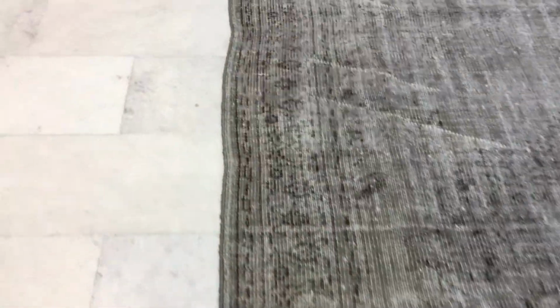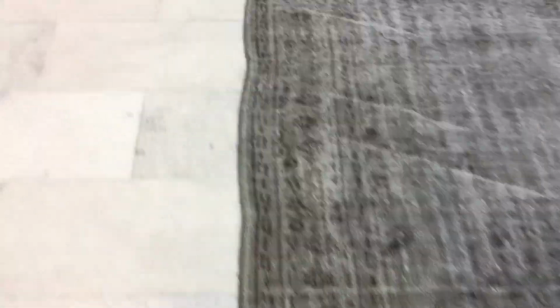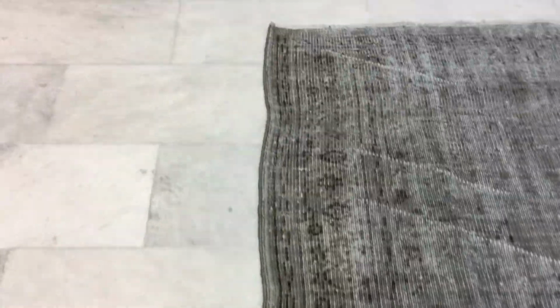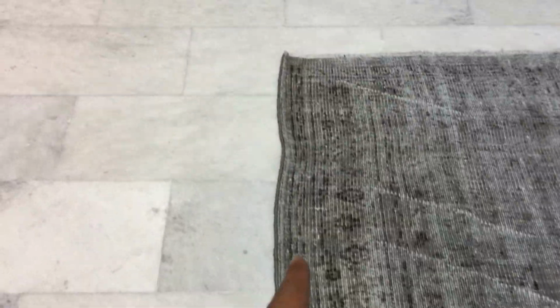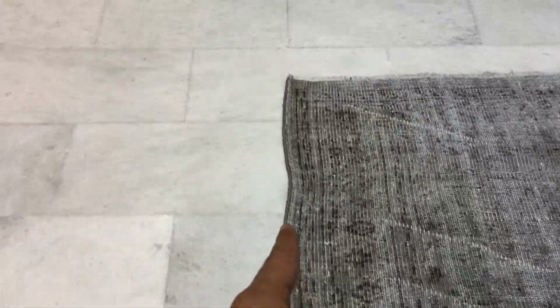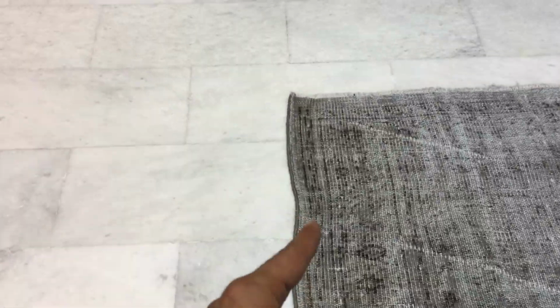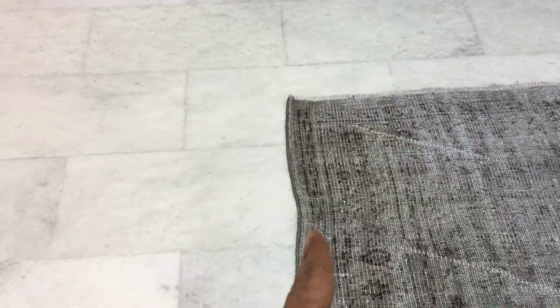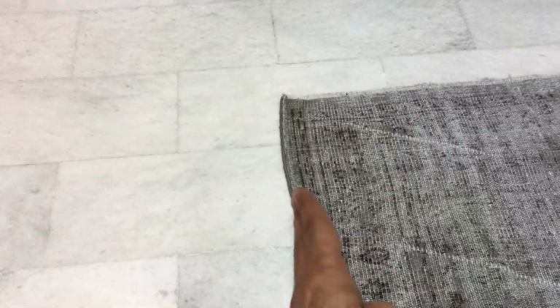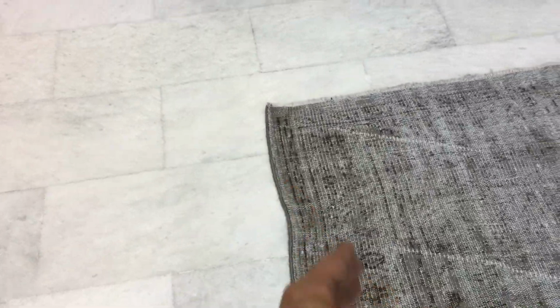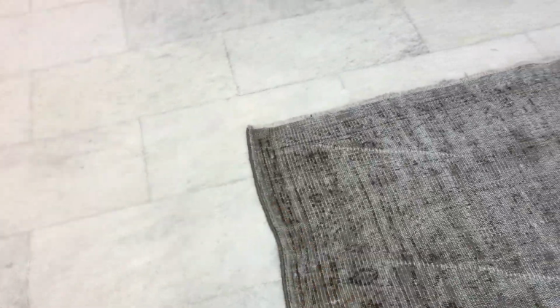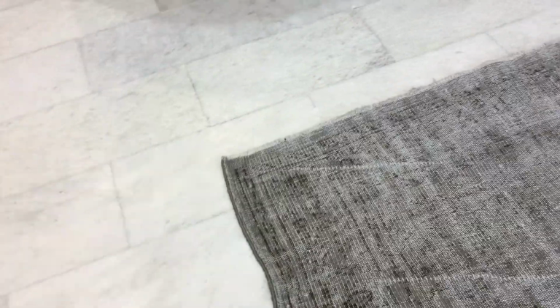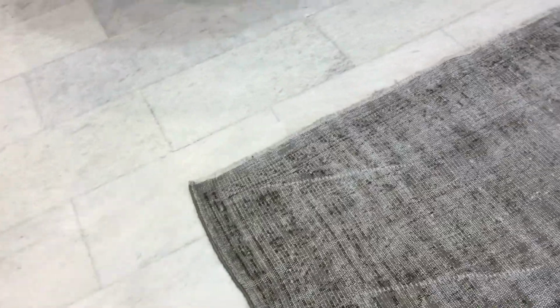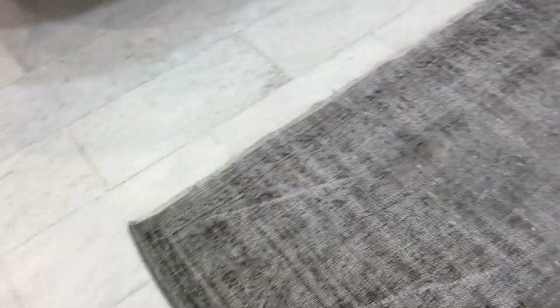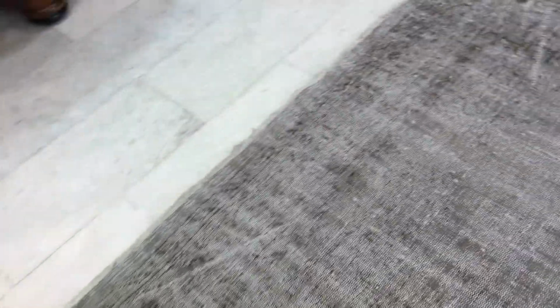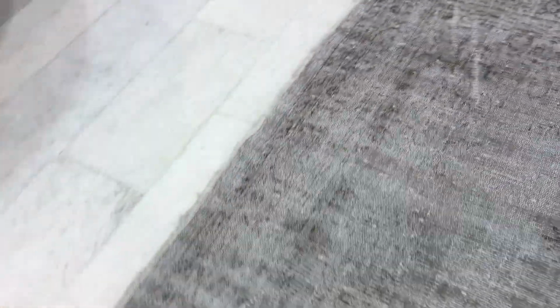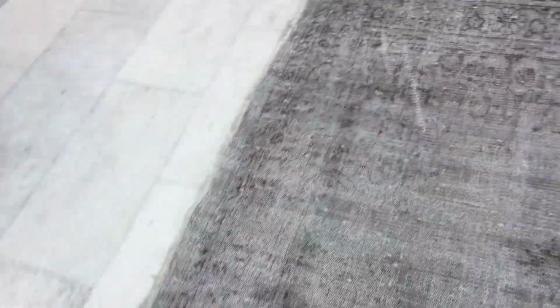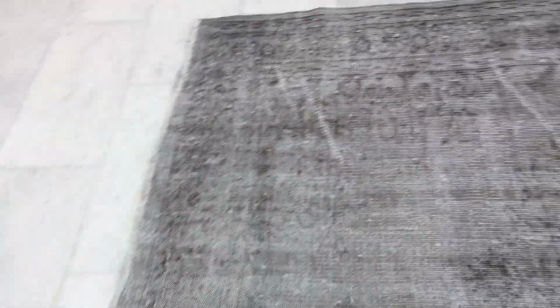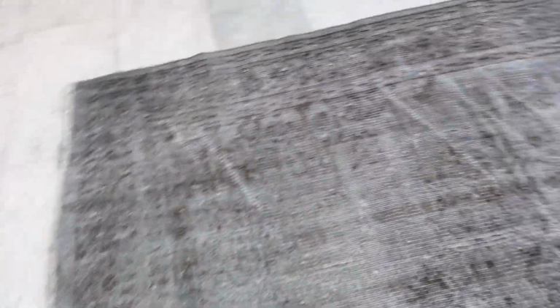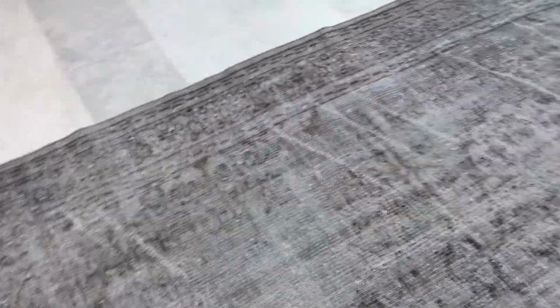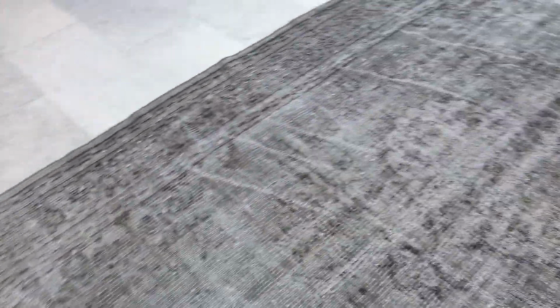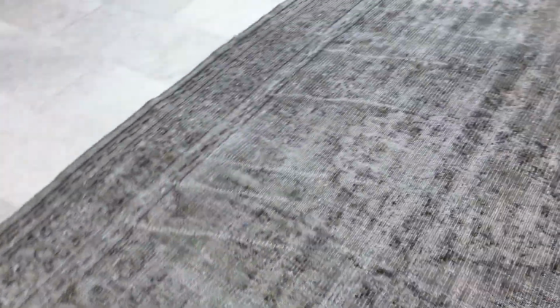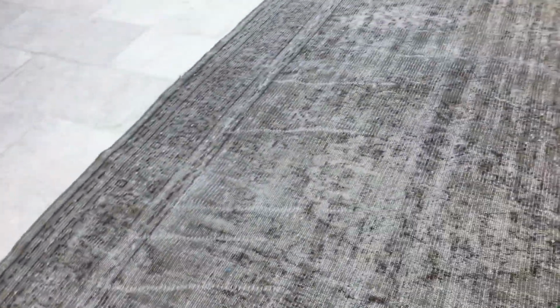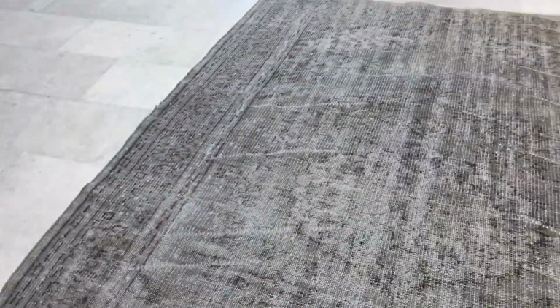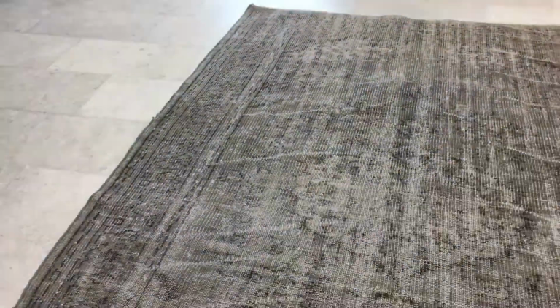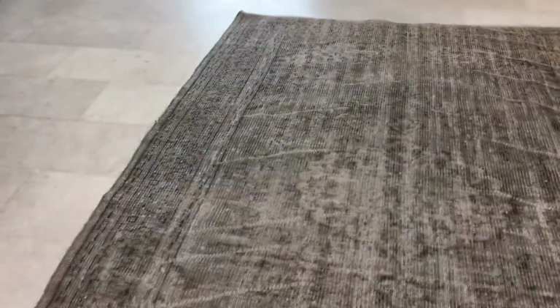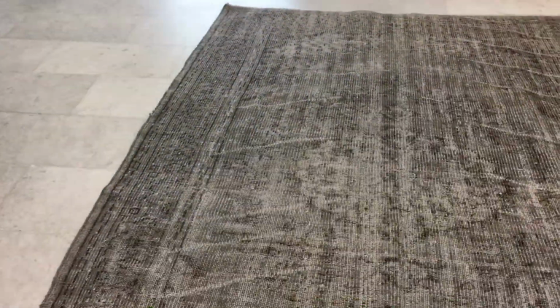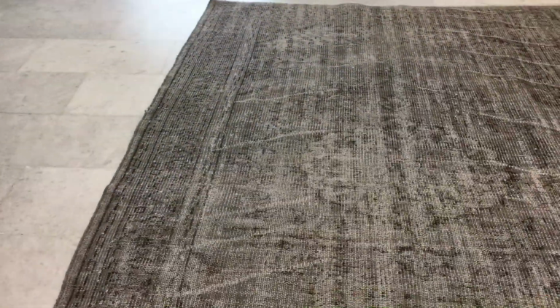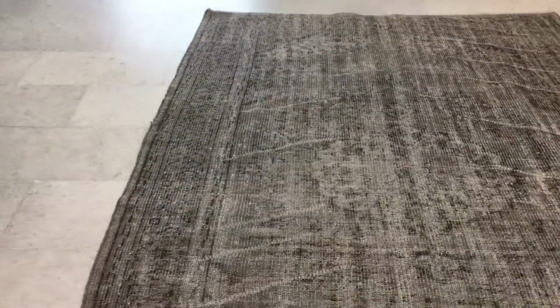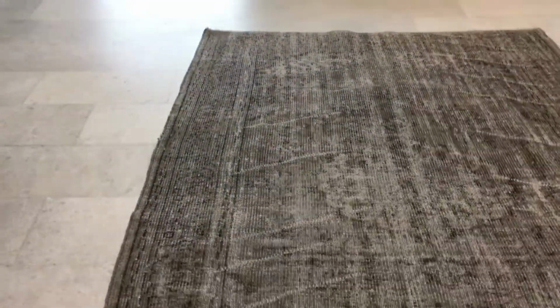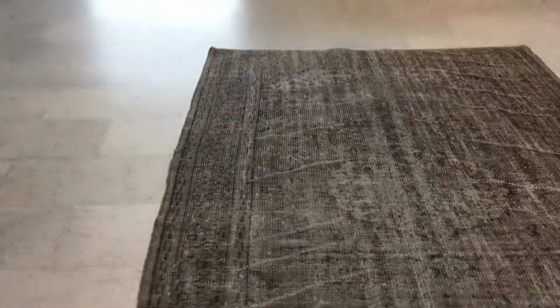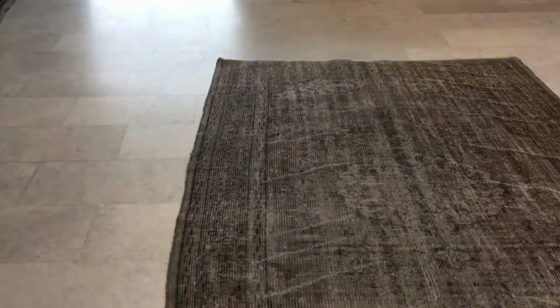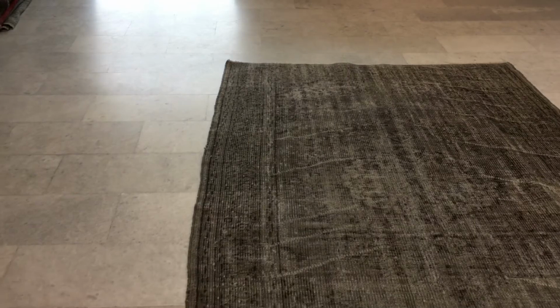Also, you can see this wave that happens here. This happens to the majority of carpets, but when we see it, we like to give an extra discount.